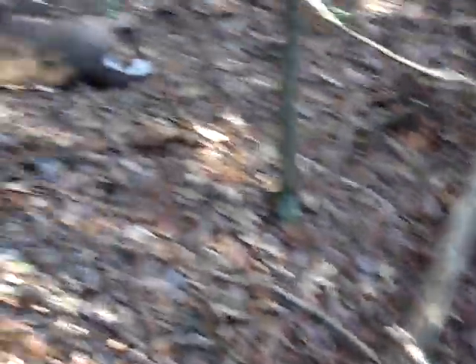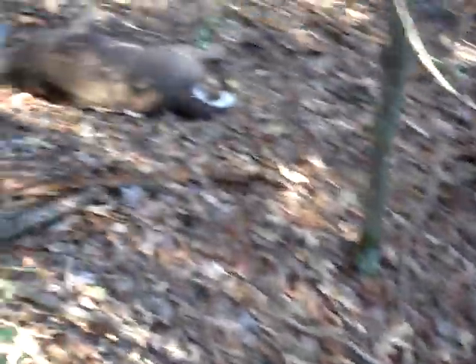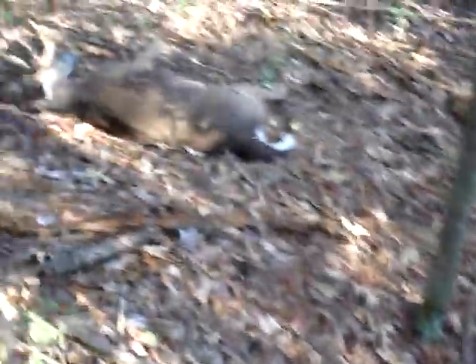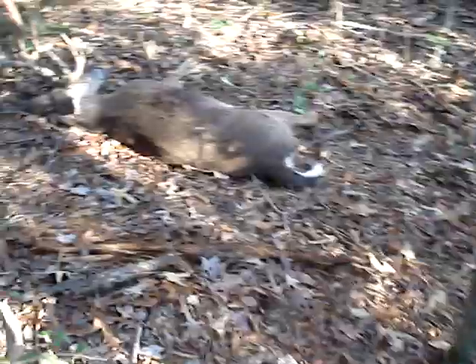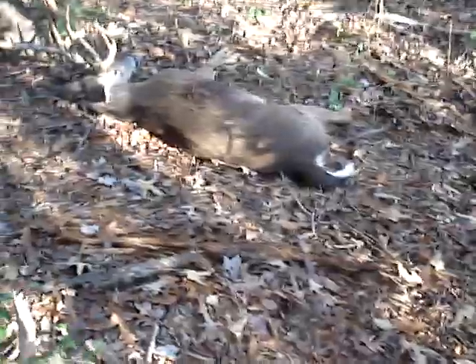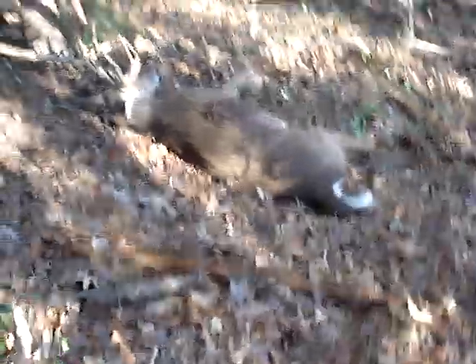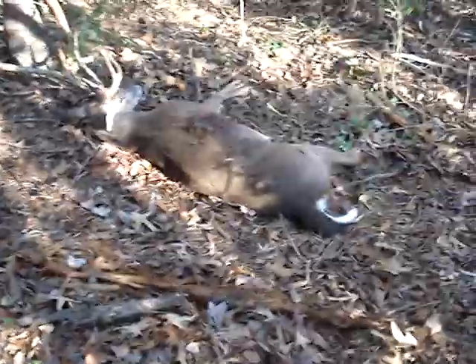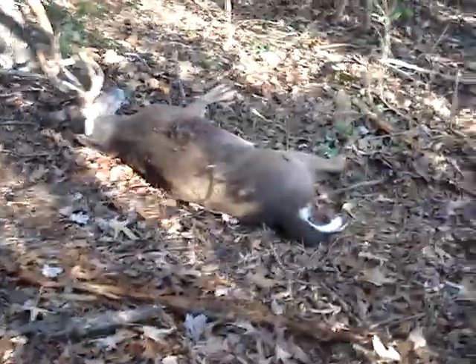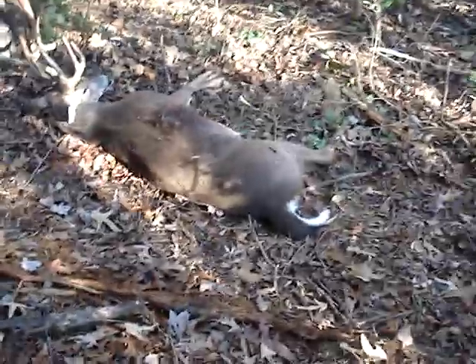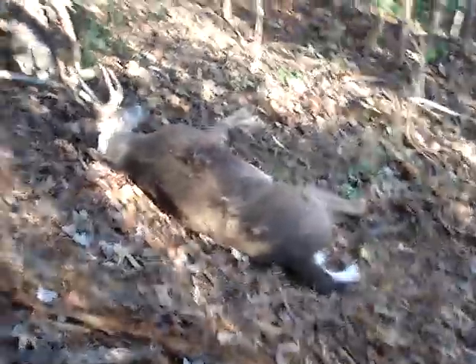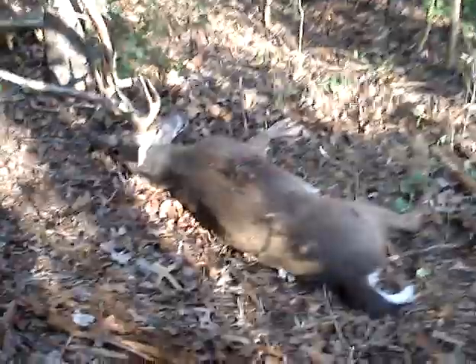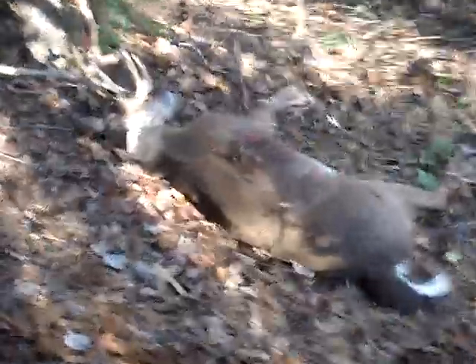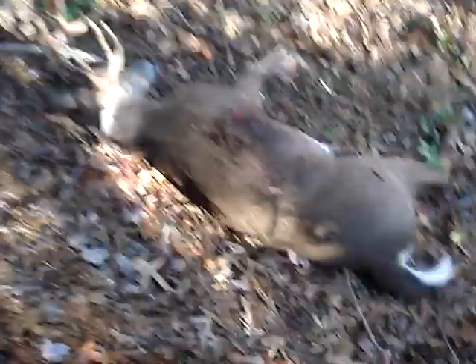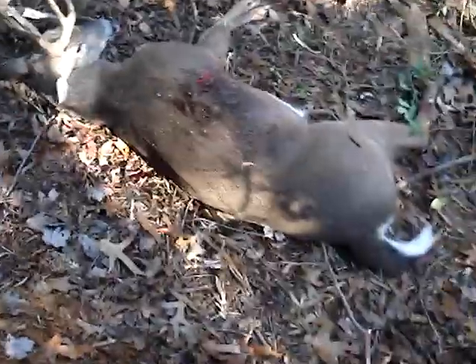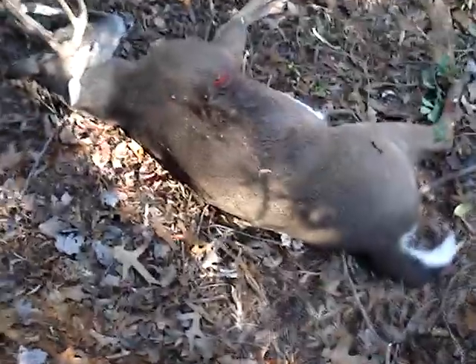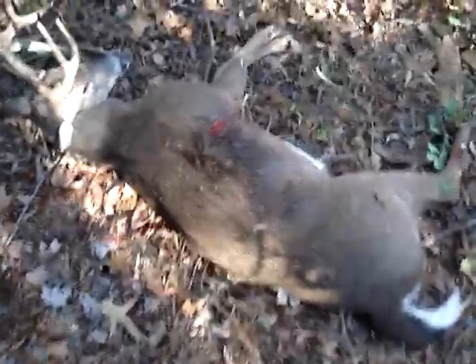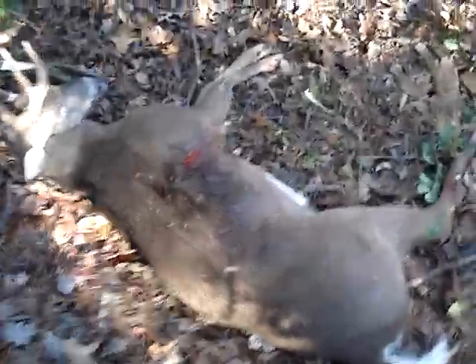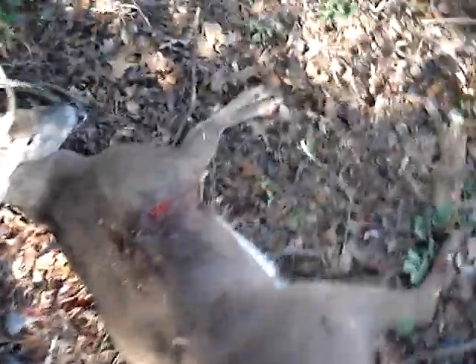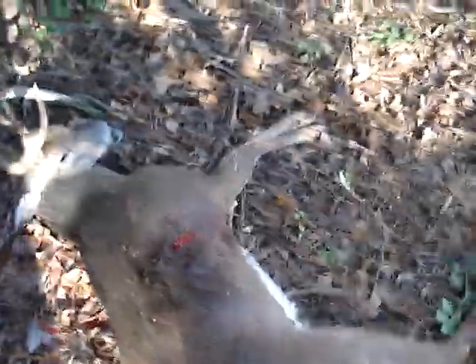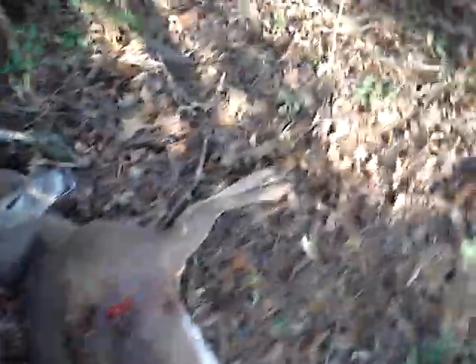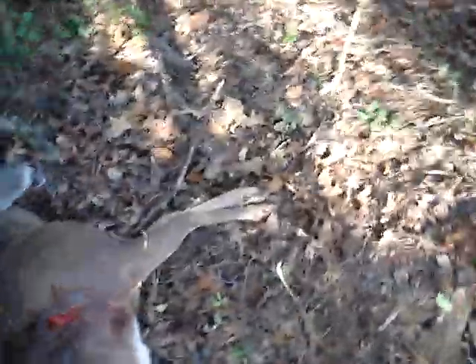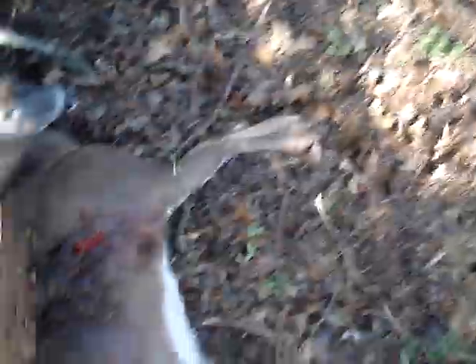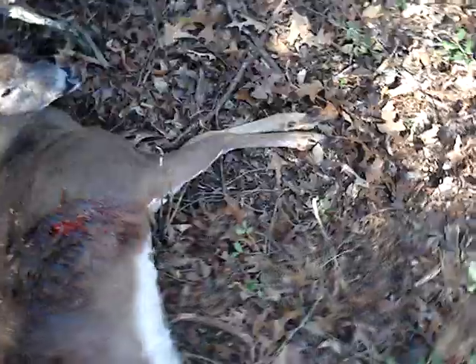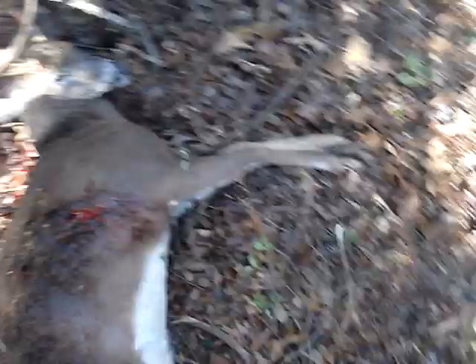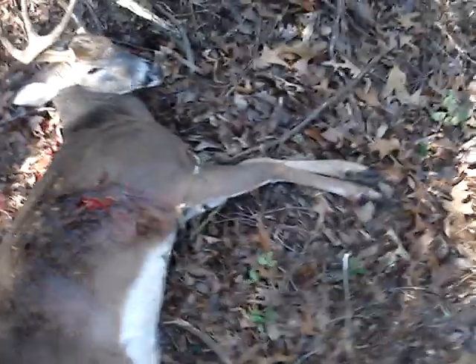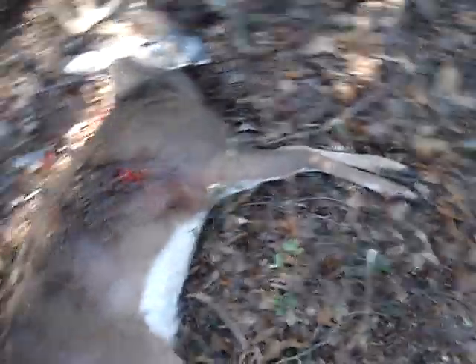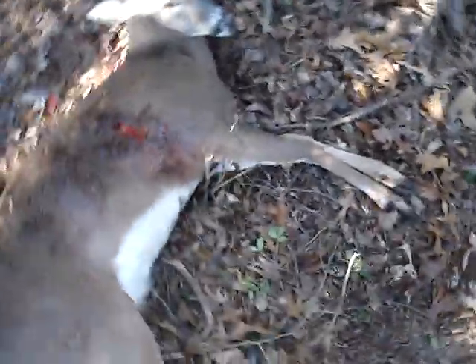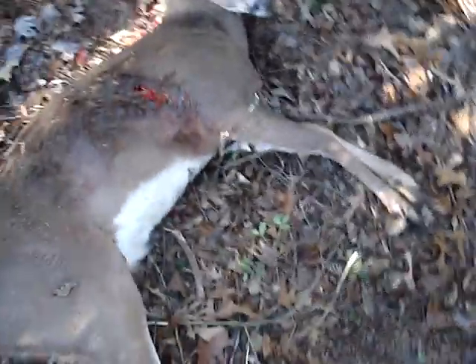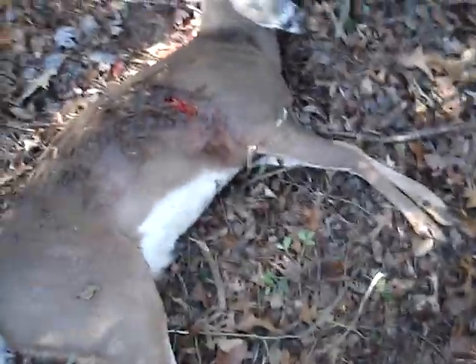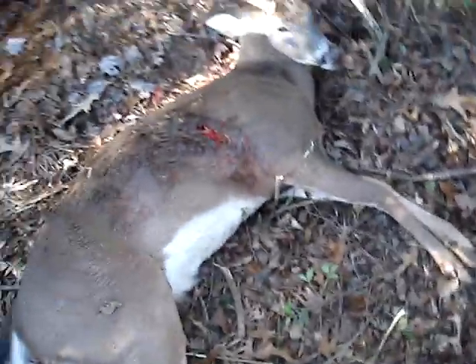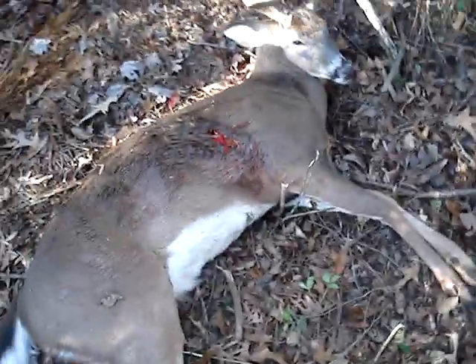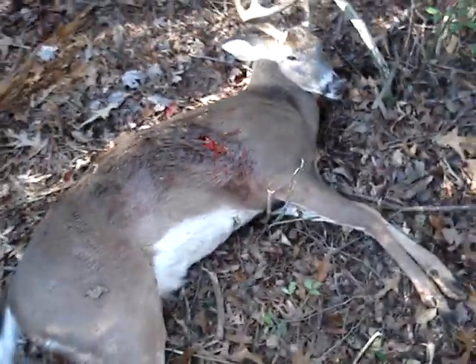Oh and there he is baby. Oh yeah. My favorite part — the white belly.